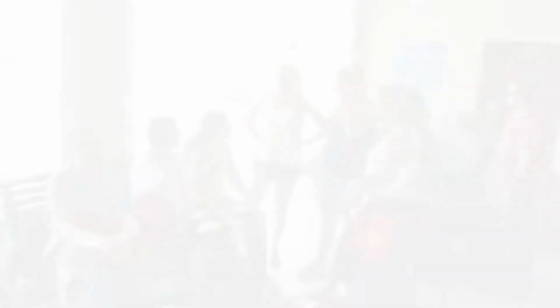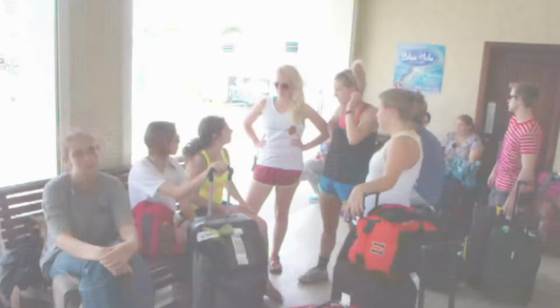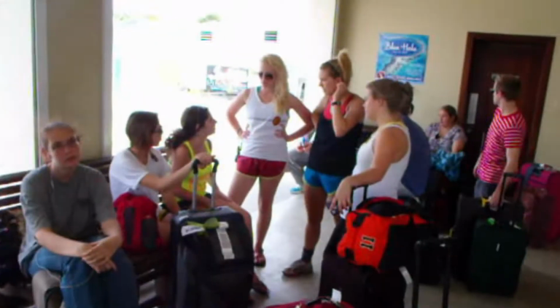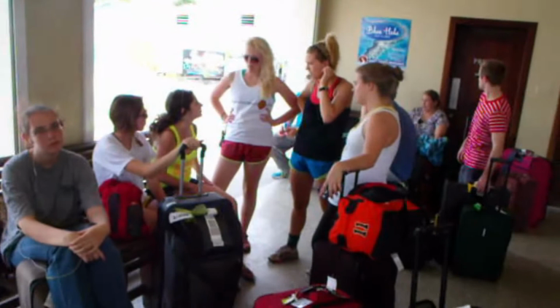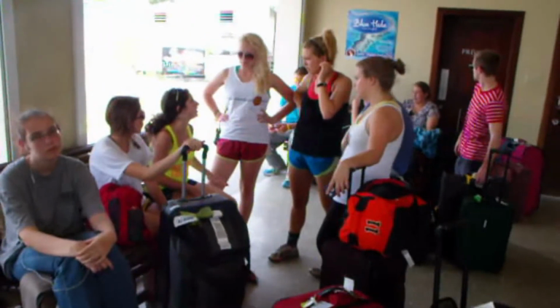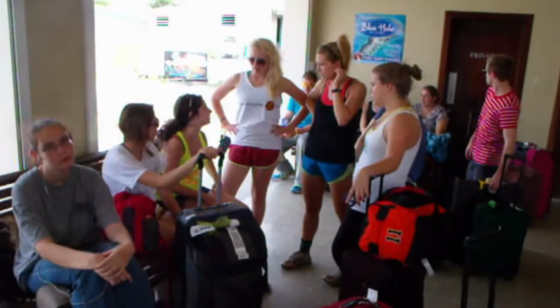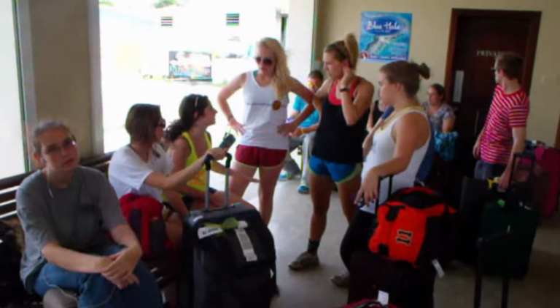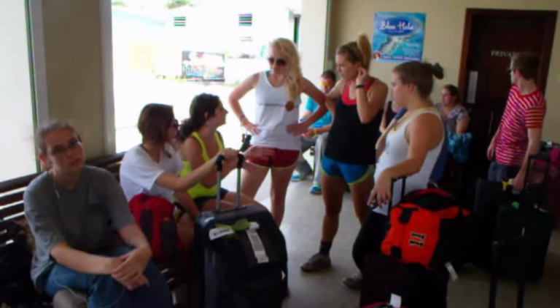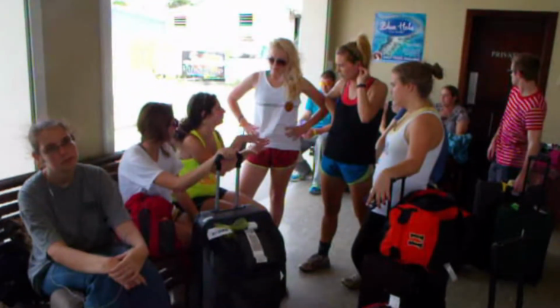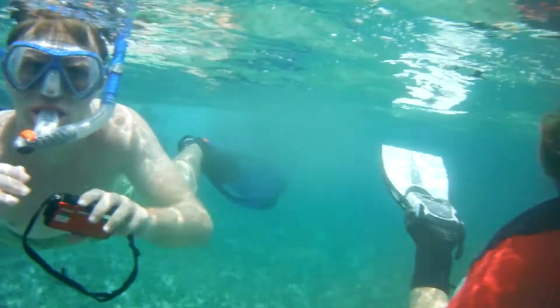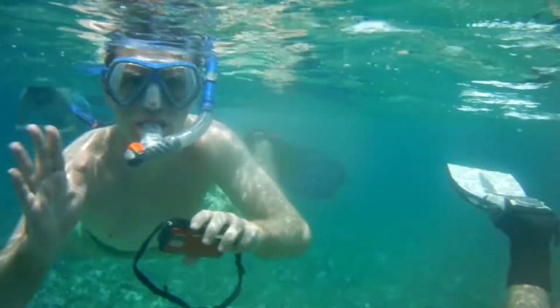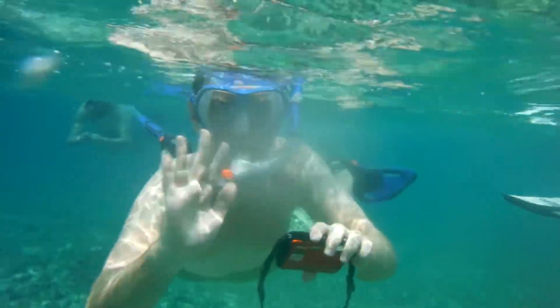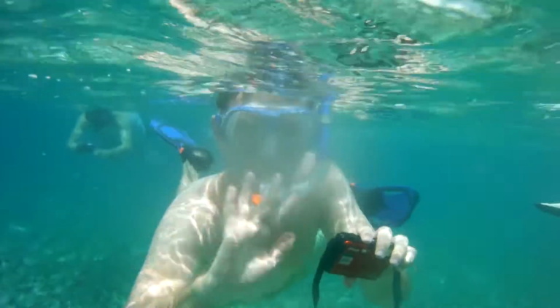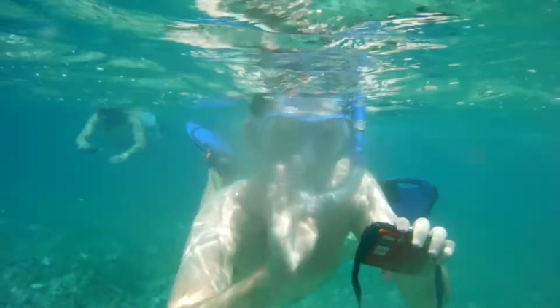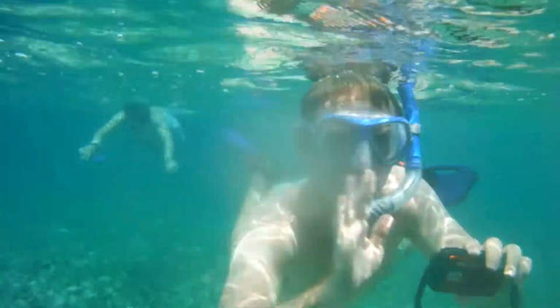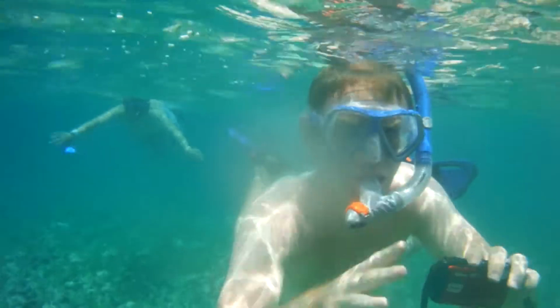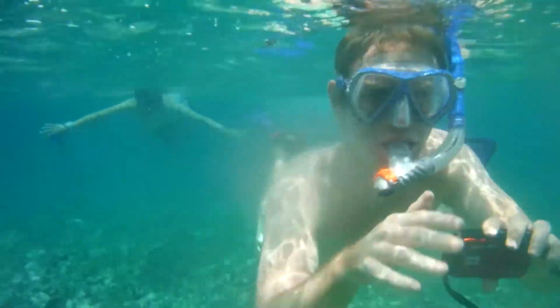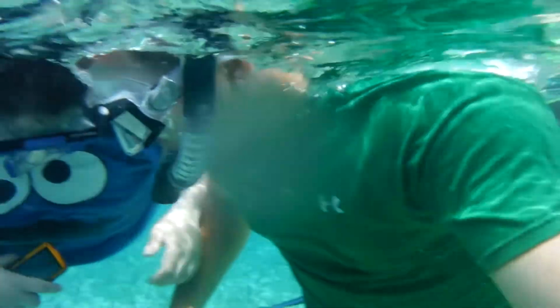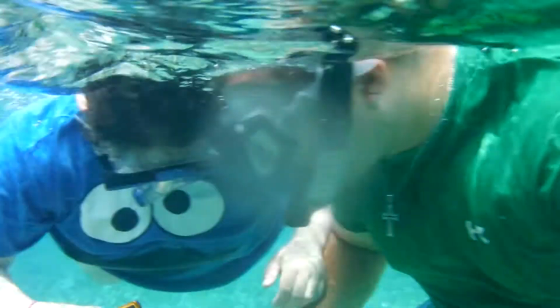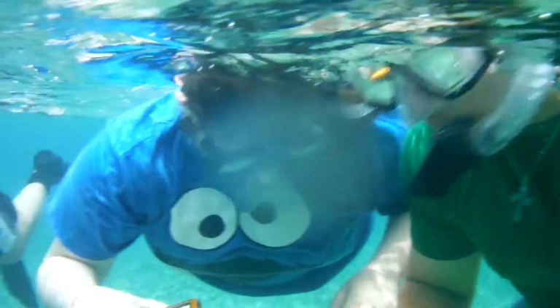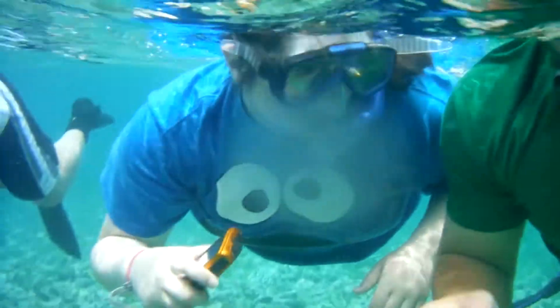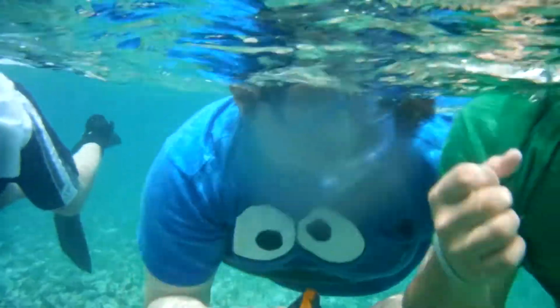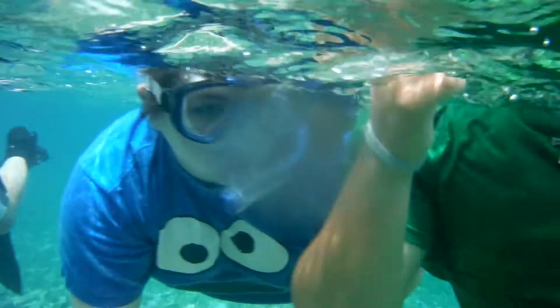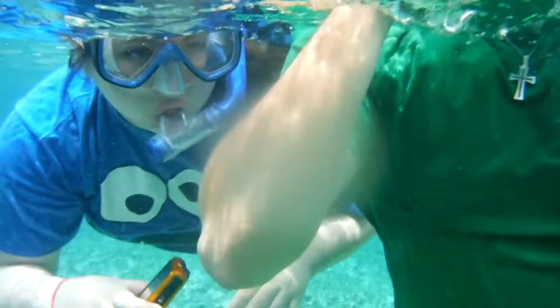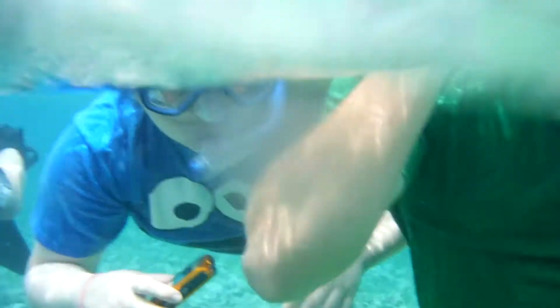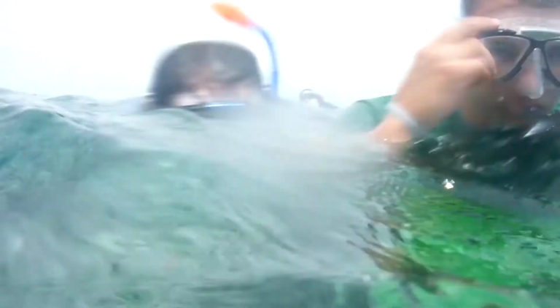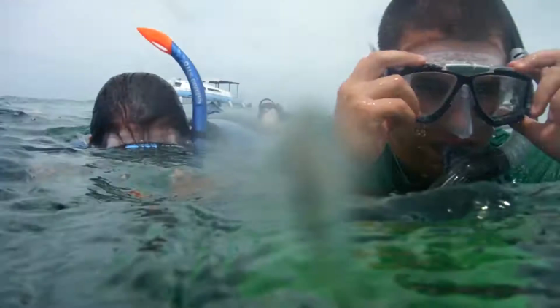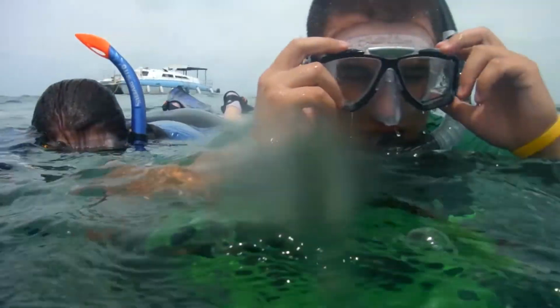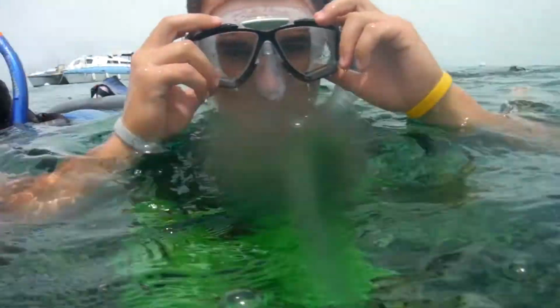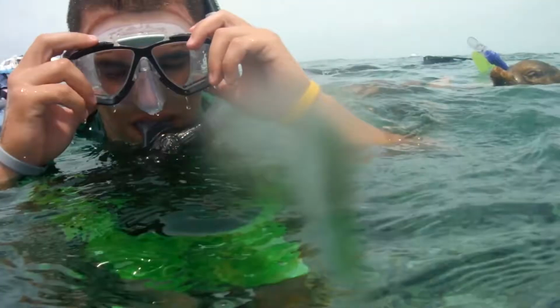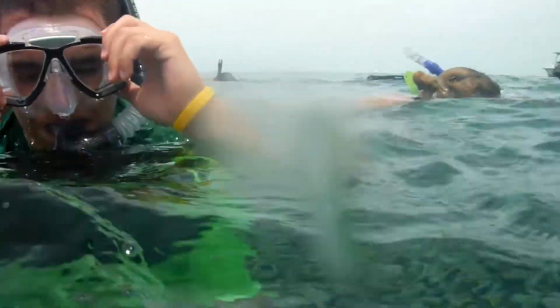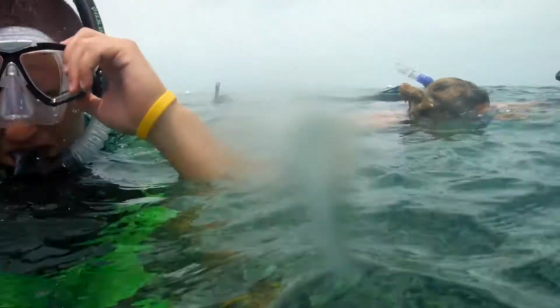This summer, 18 Hendrick students explored the marine environment in Belize as part of a marine biology course taught by Dr. Jen Deroff.